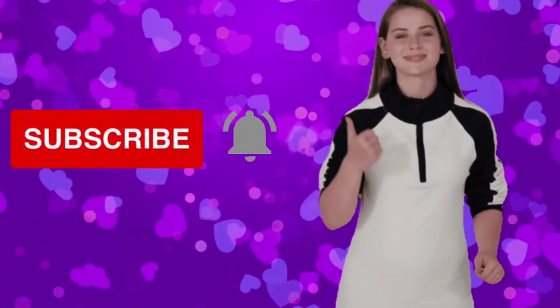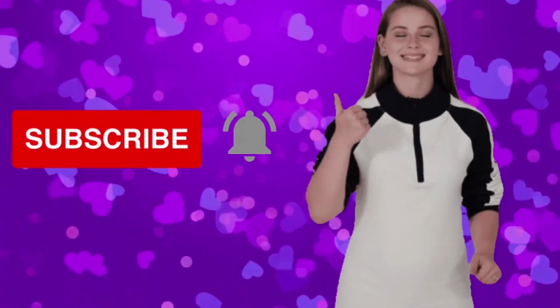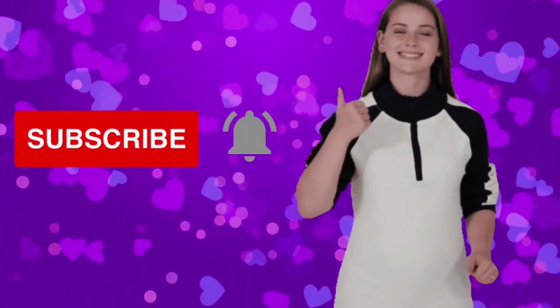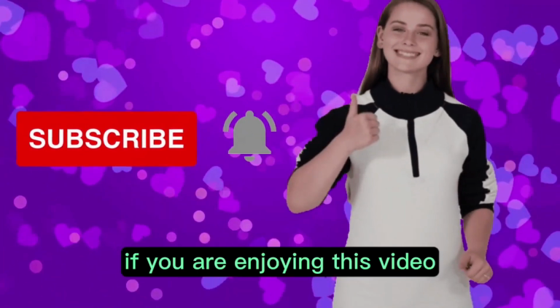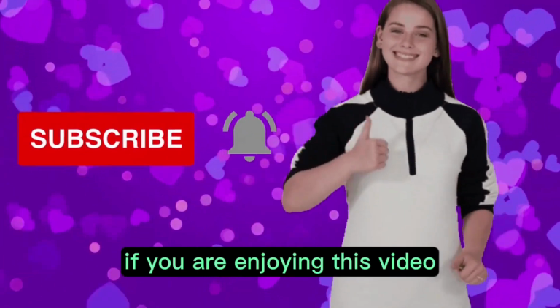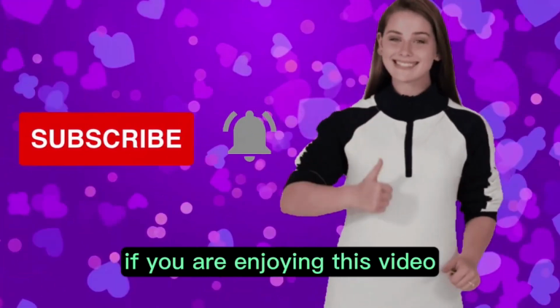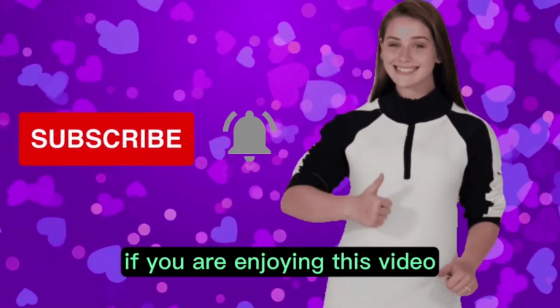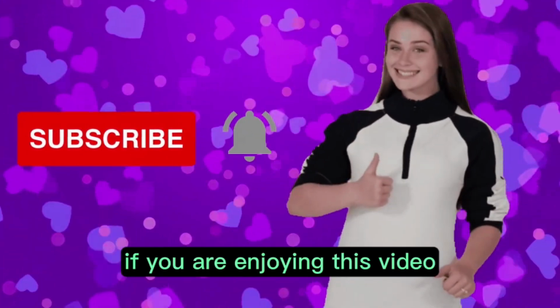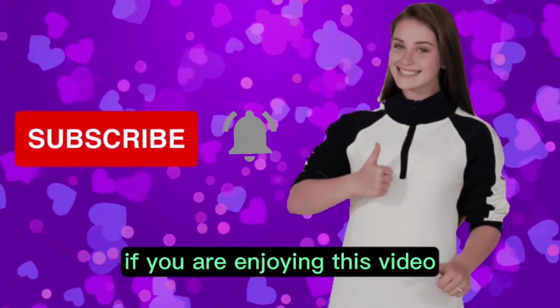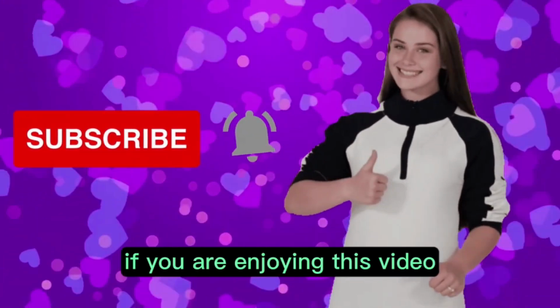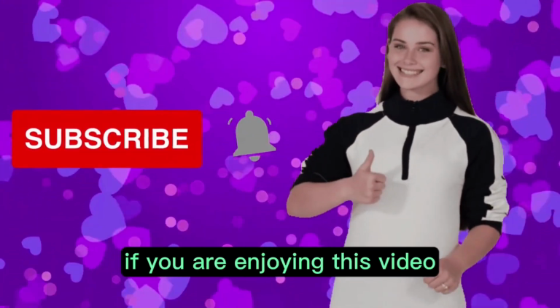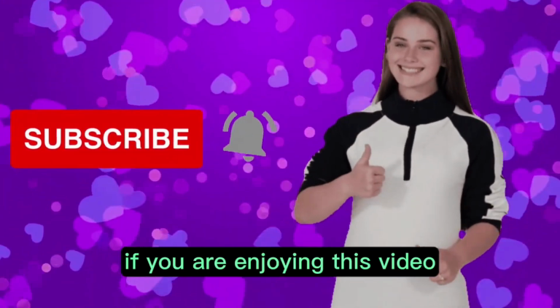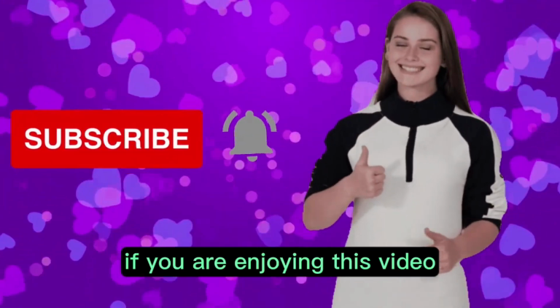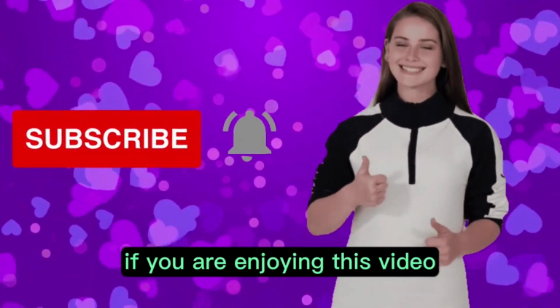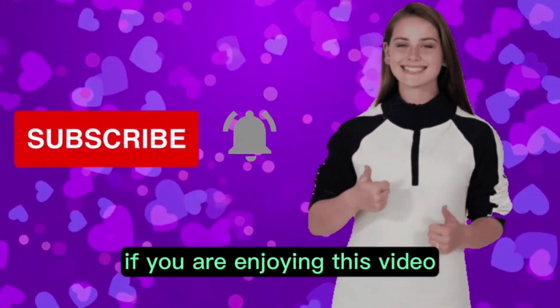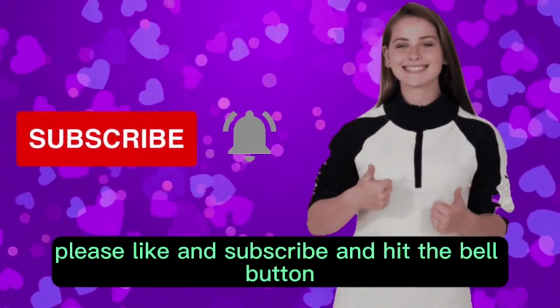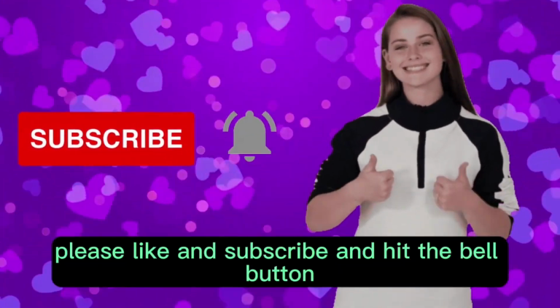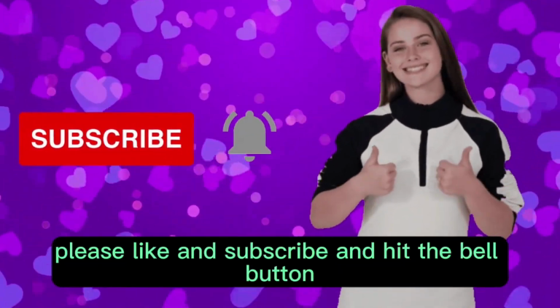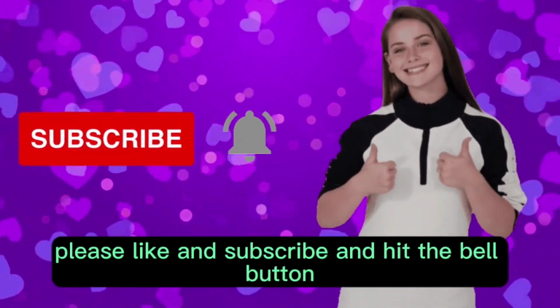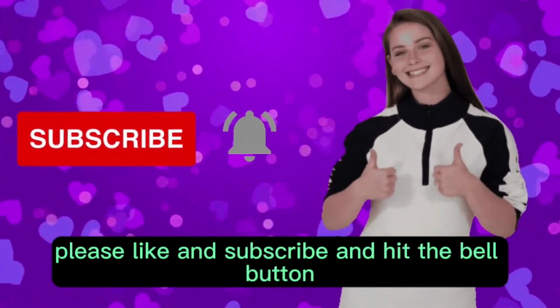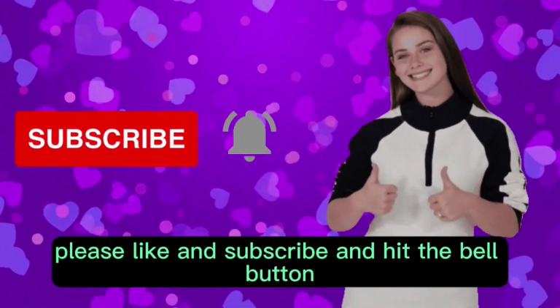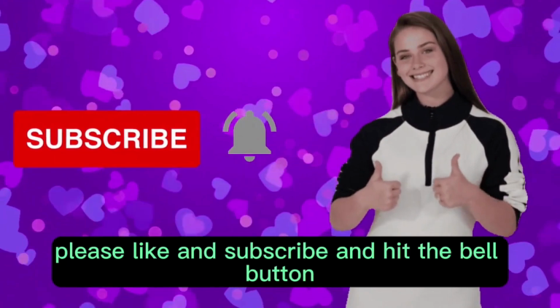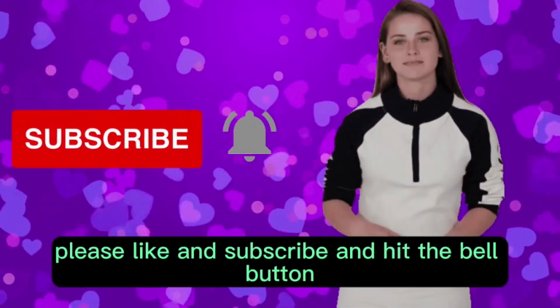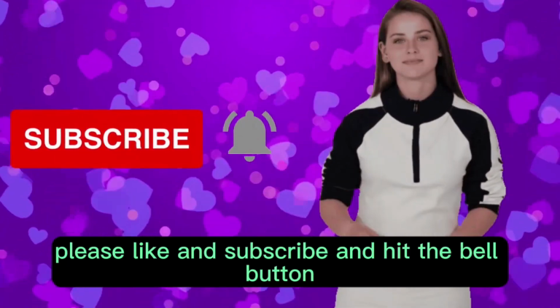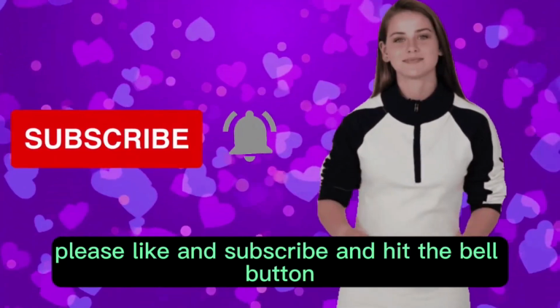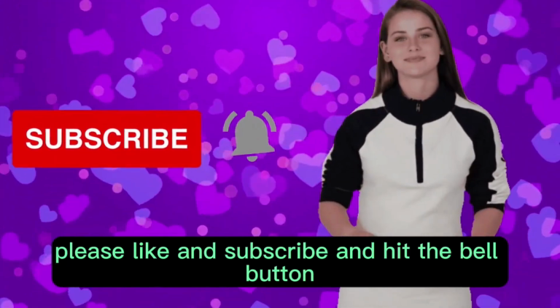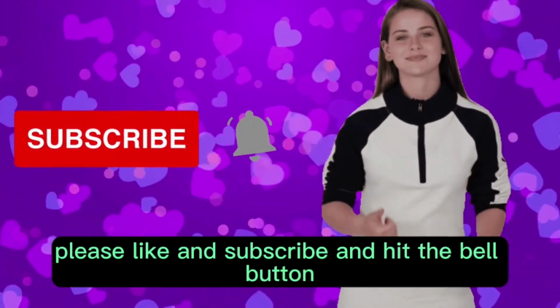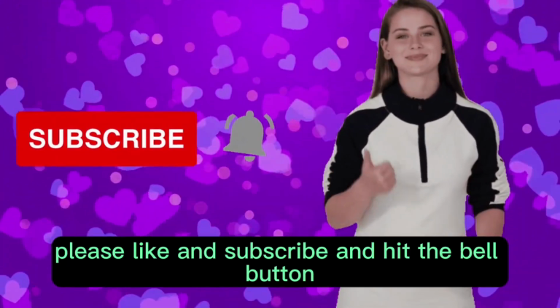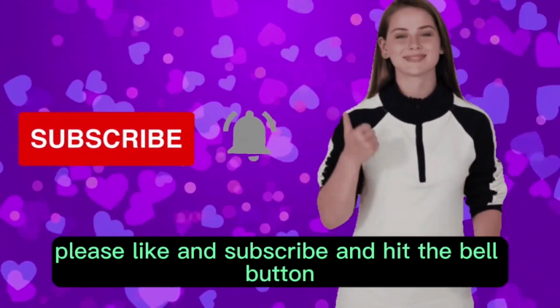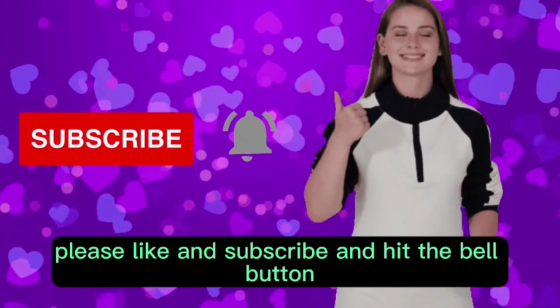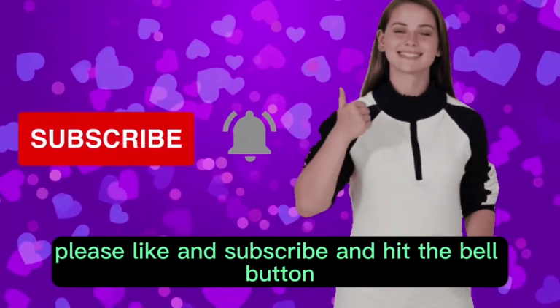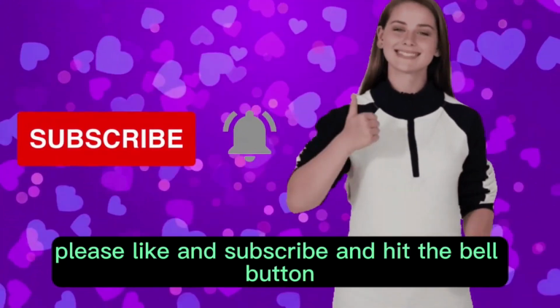If you are enjoying this video, please like and subscribe and hit the bell button.